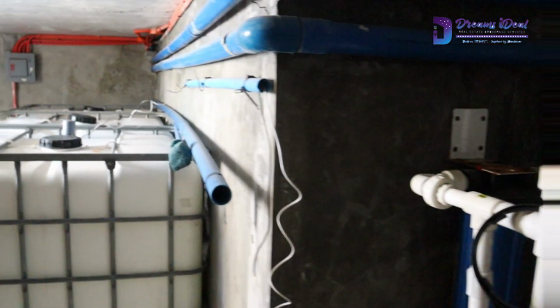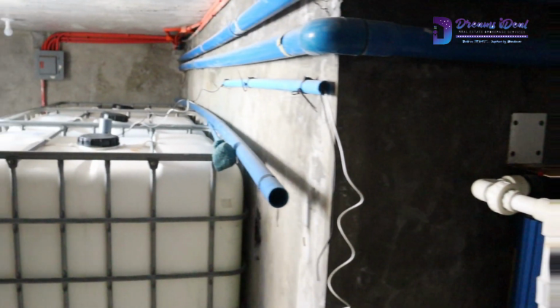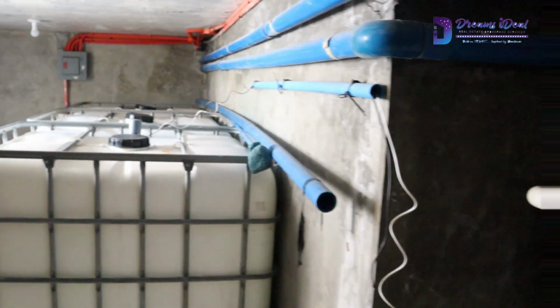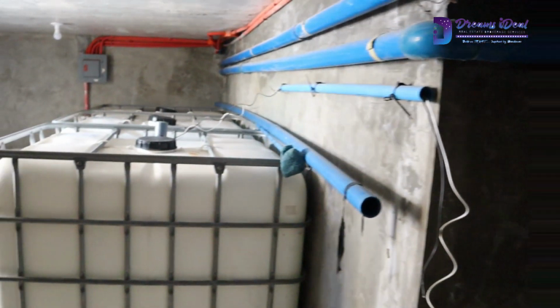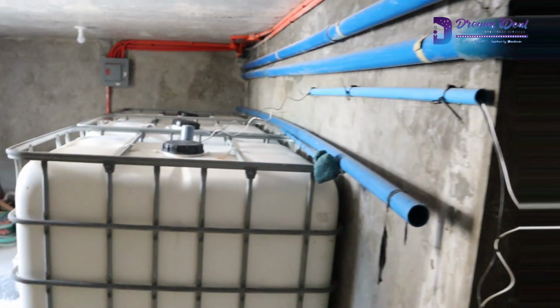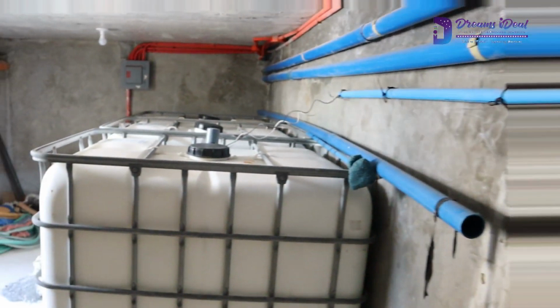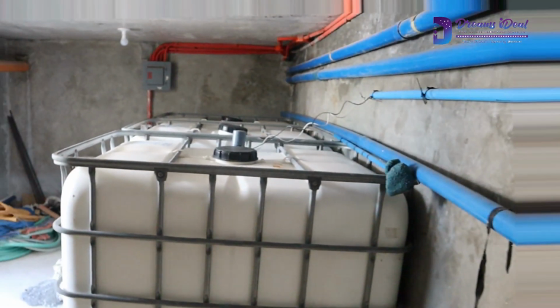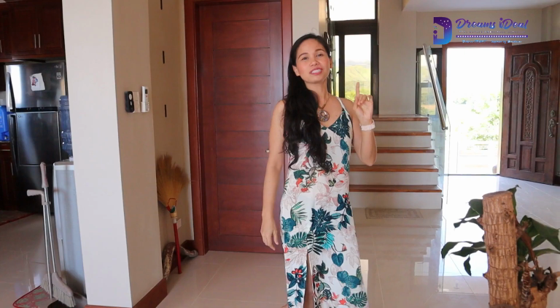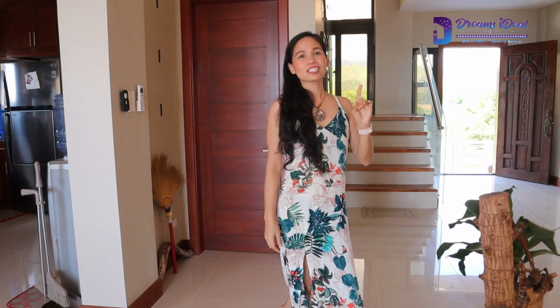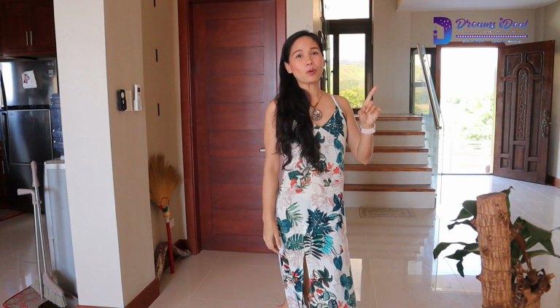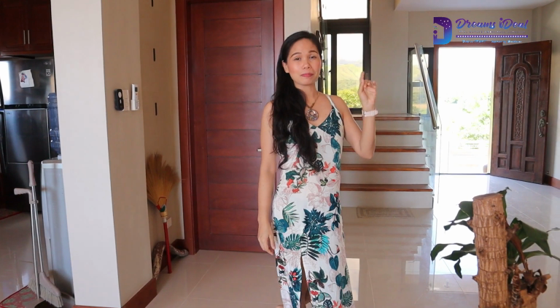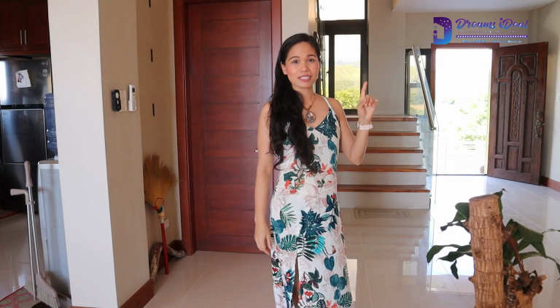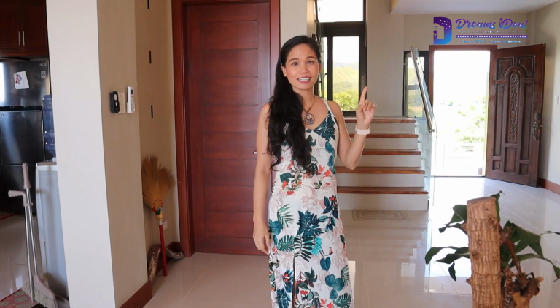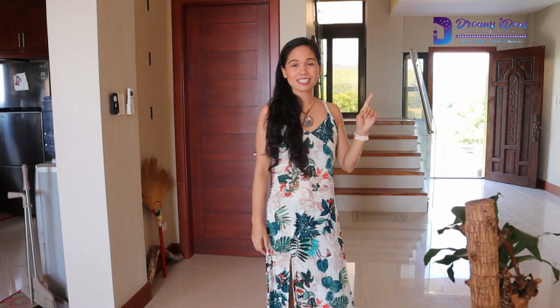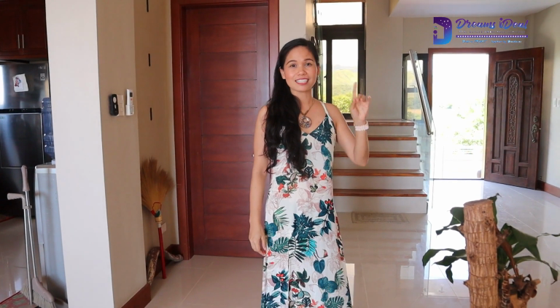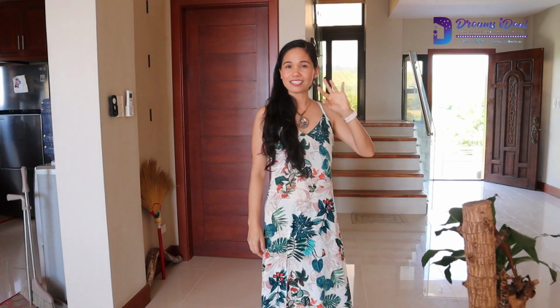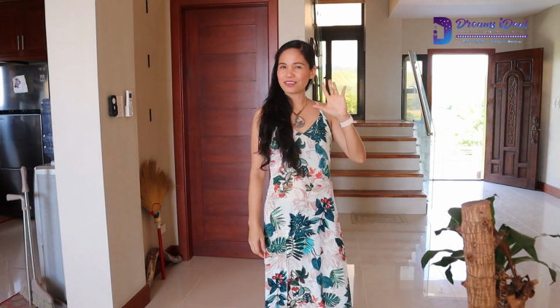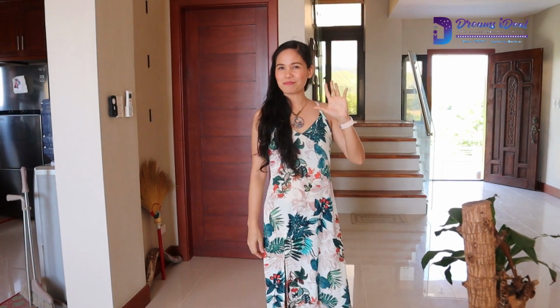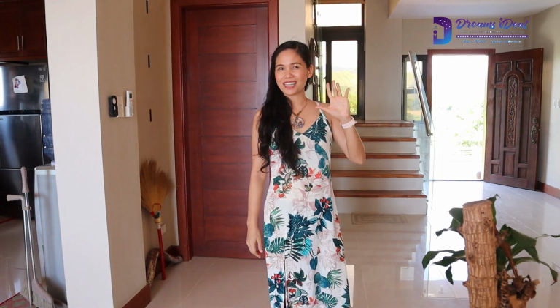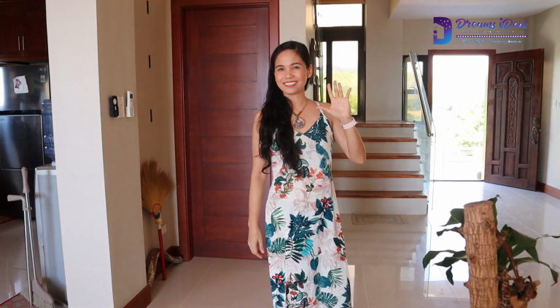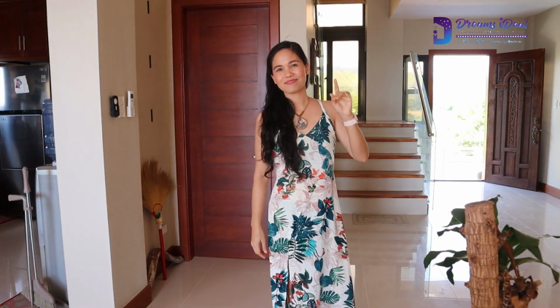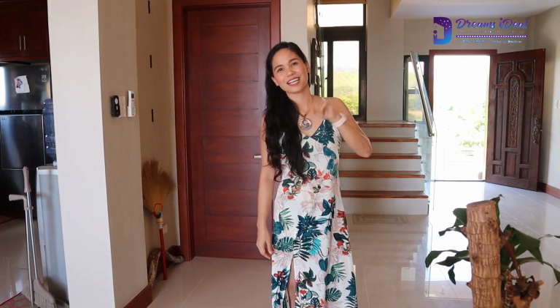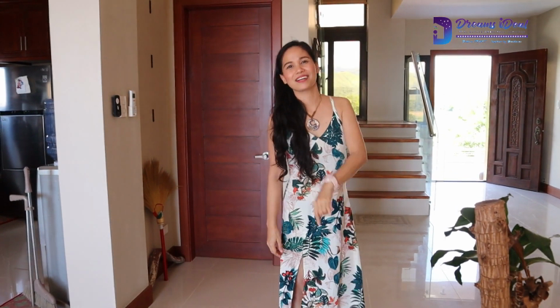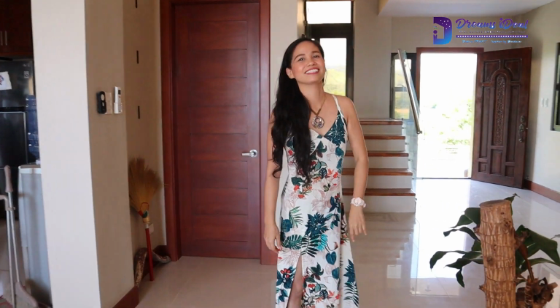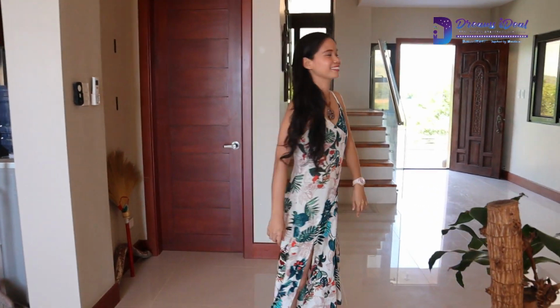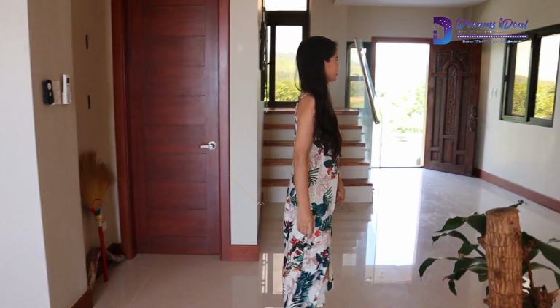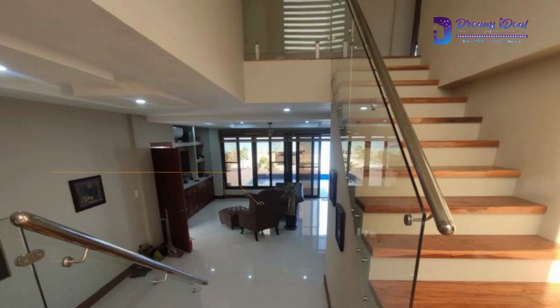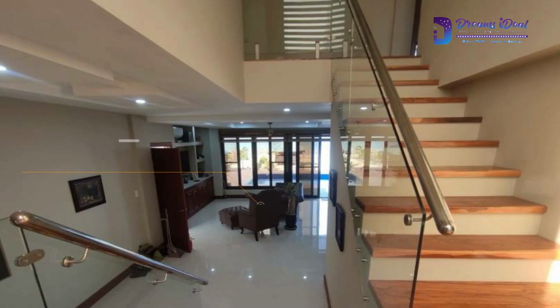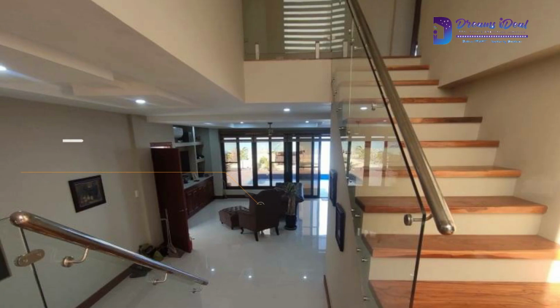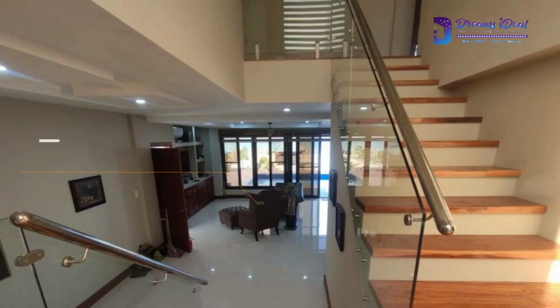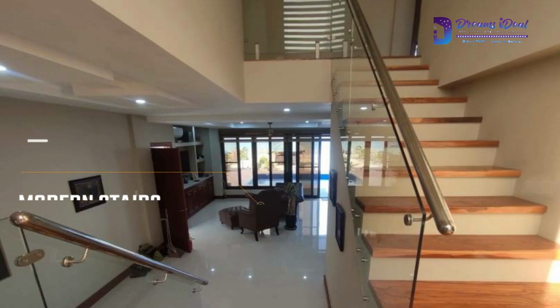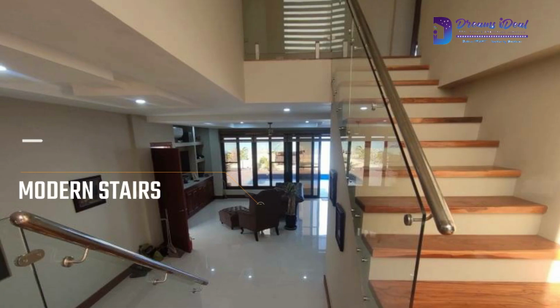Let's go upstairs to check the five bedrooms.